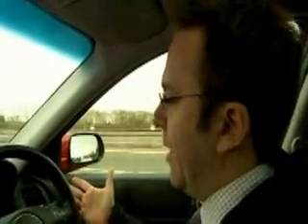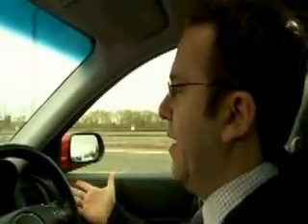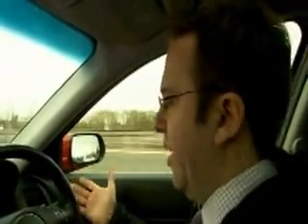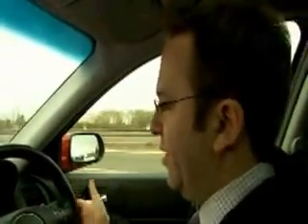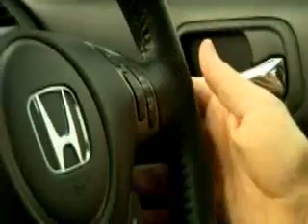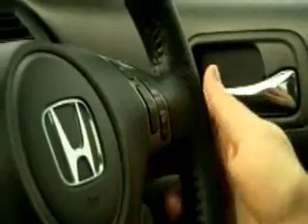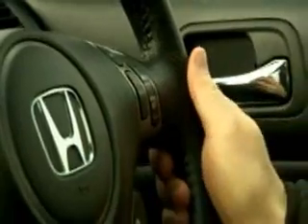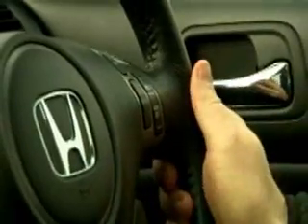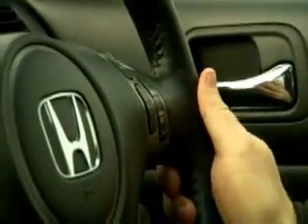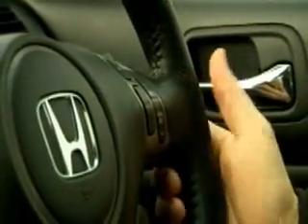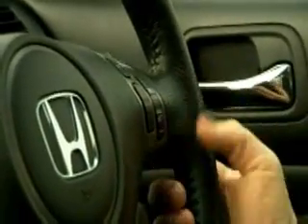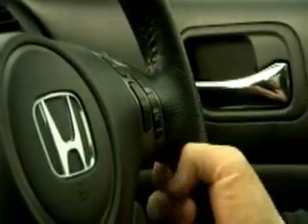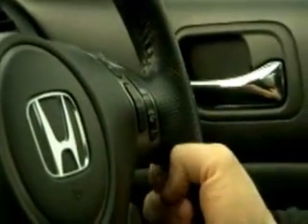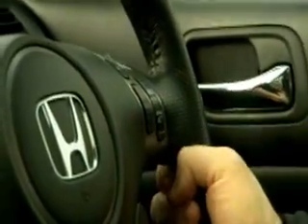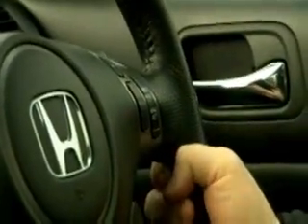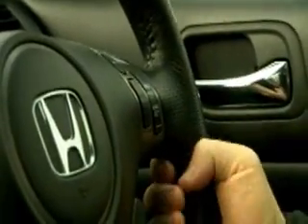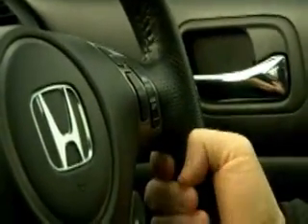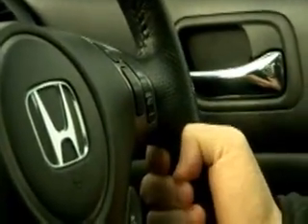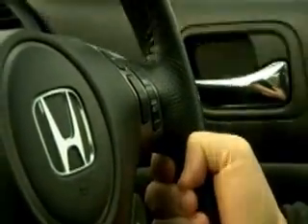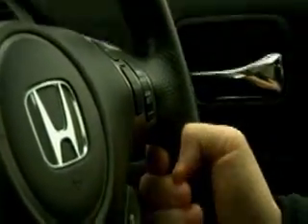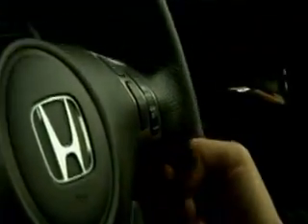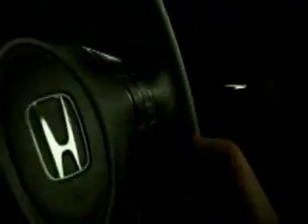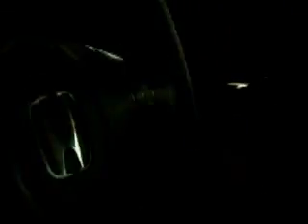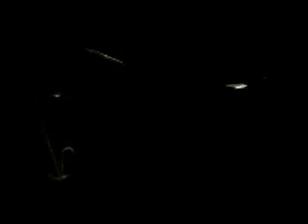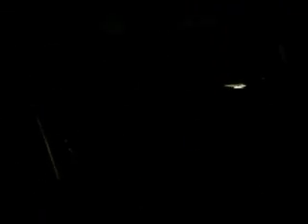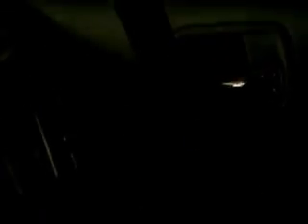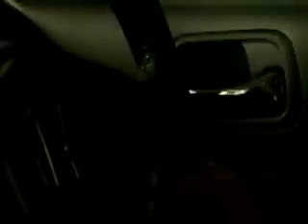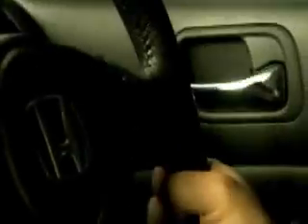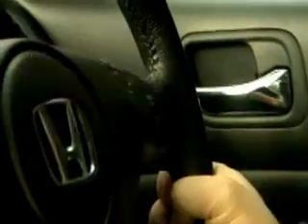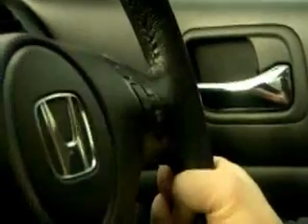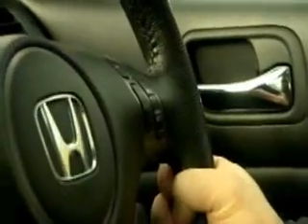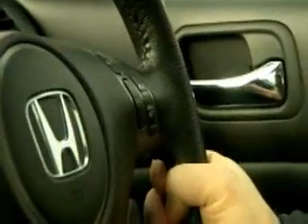And there we go — it's just beeped and I have to hold onto the steering wheel. It can feel that I'm now back in control of the vehicle for it to re-engage.